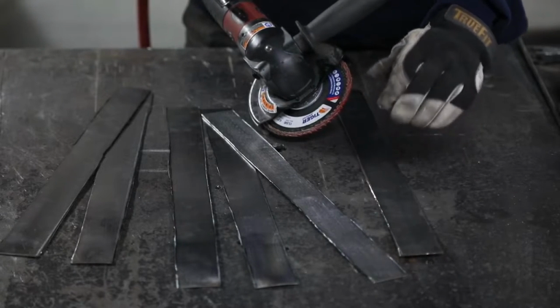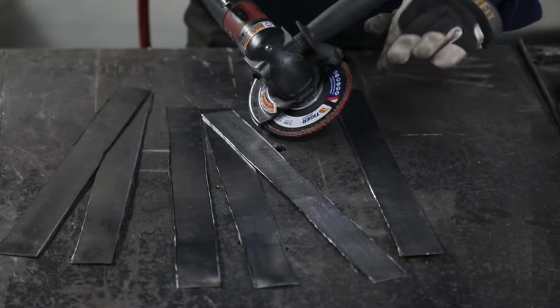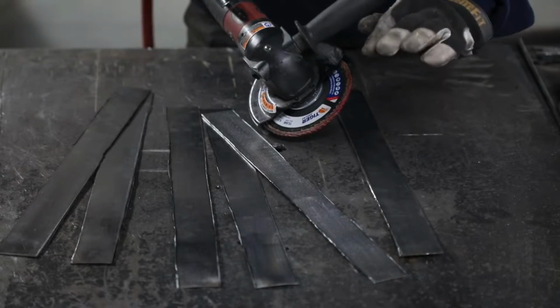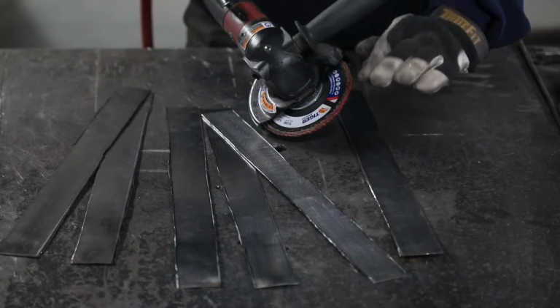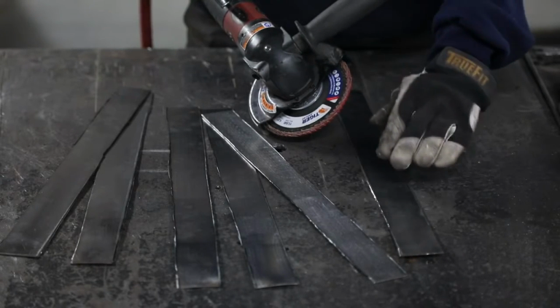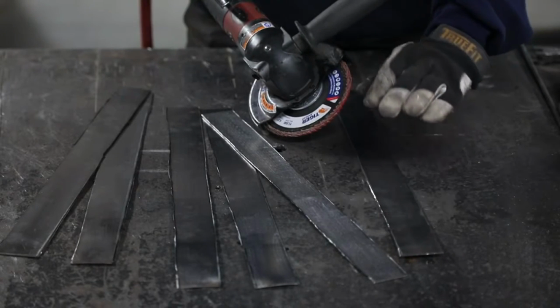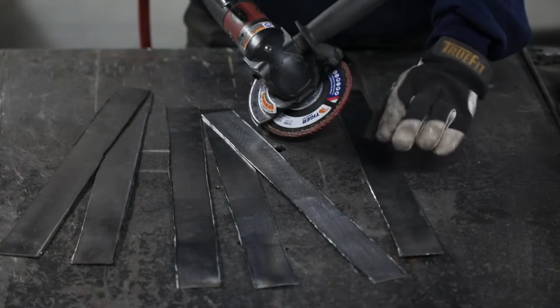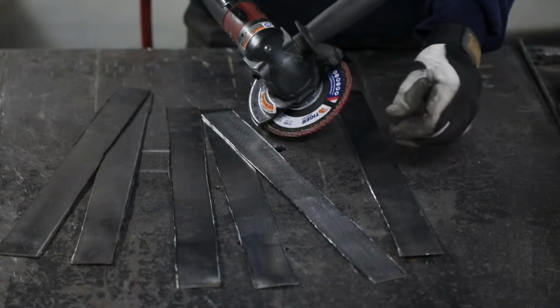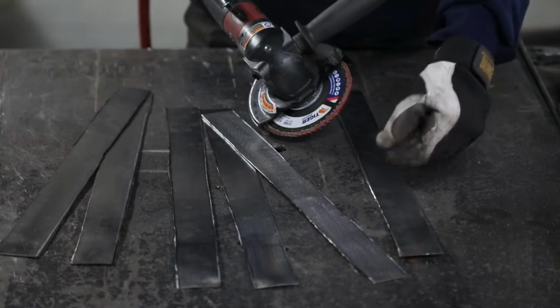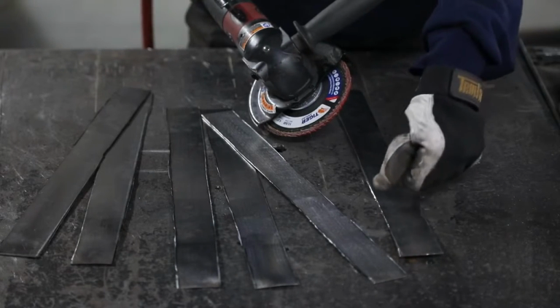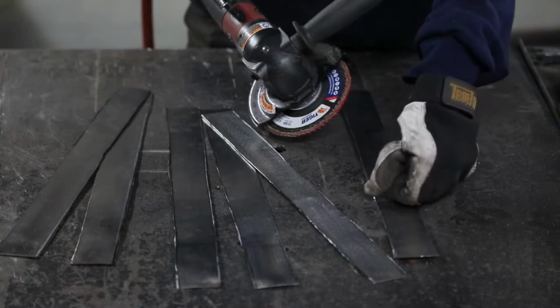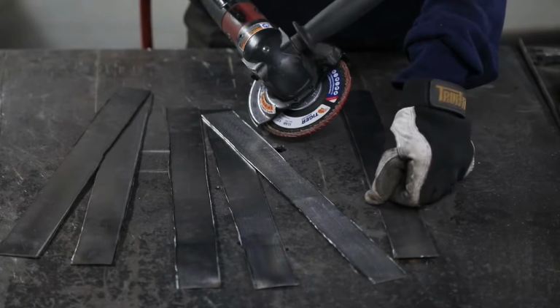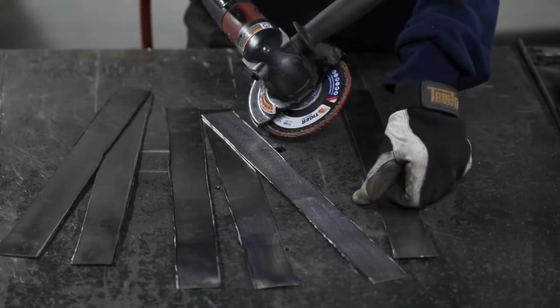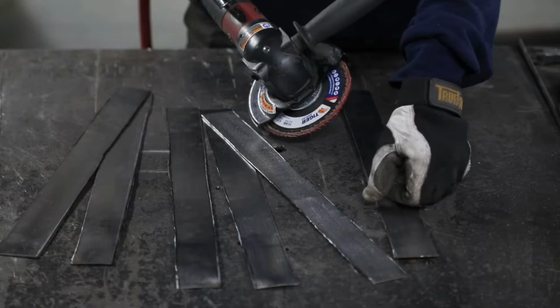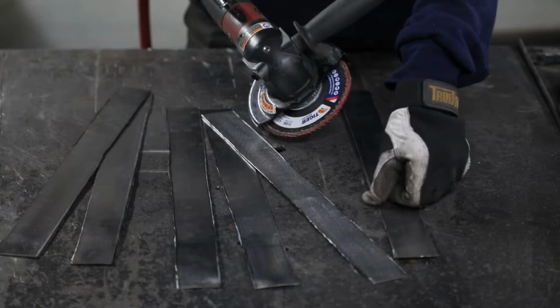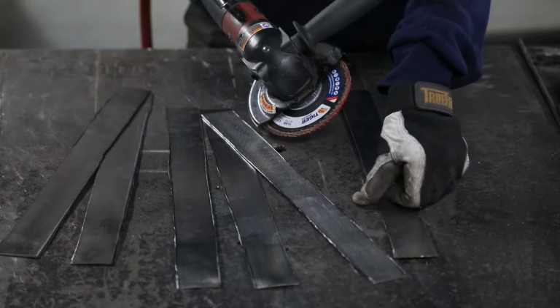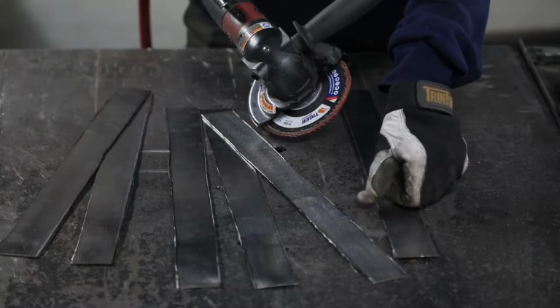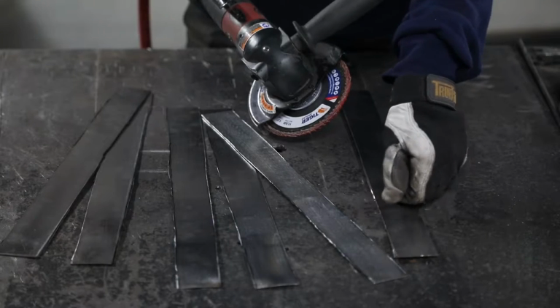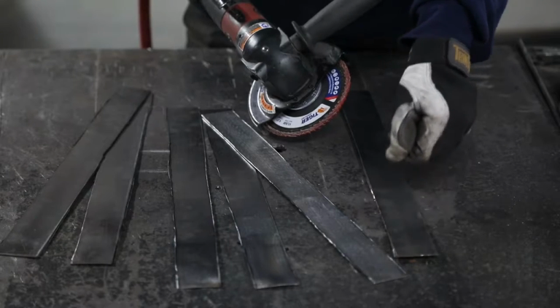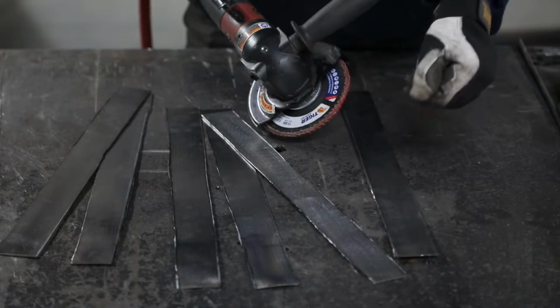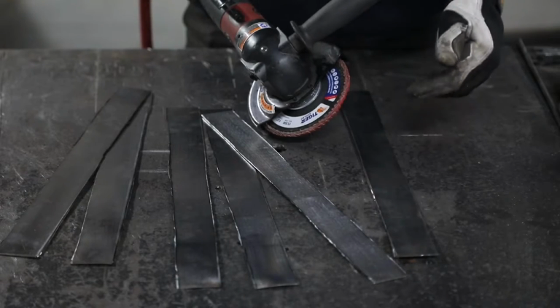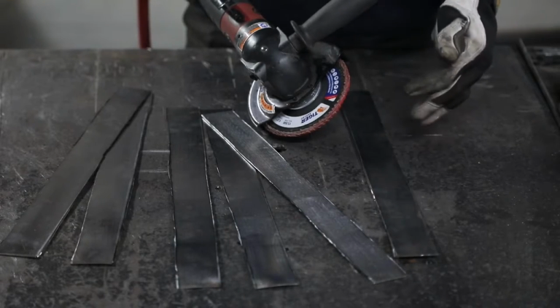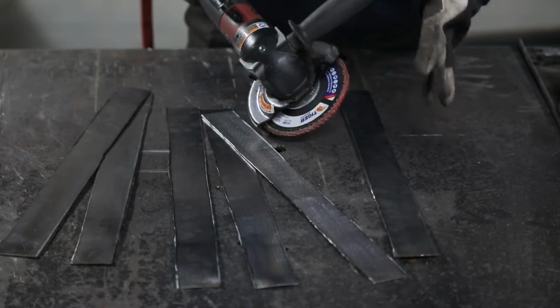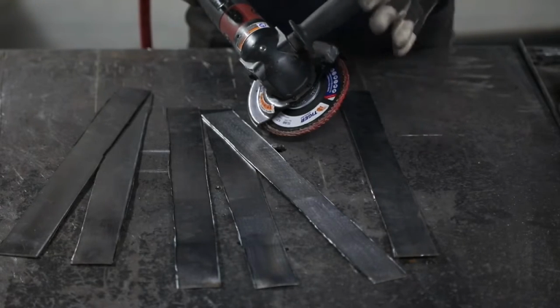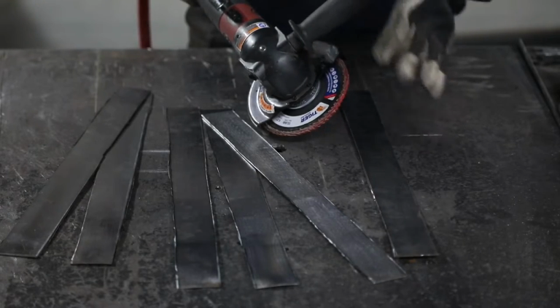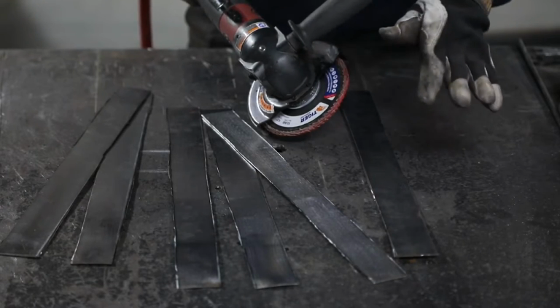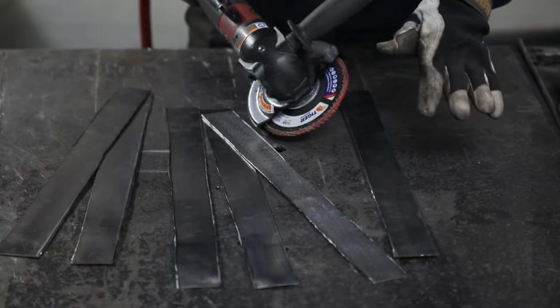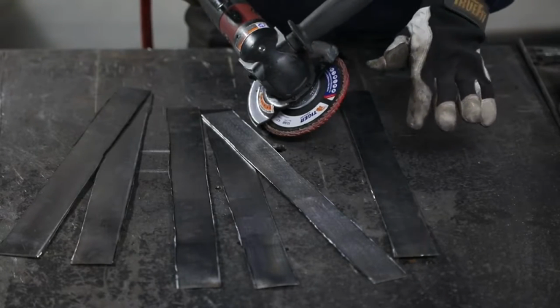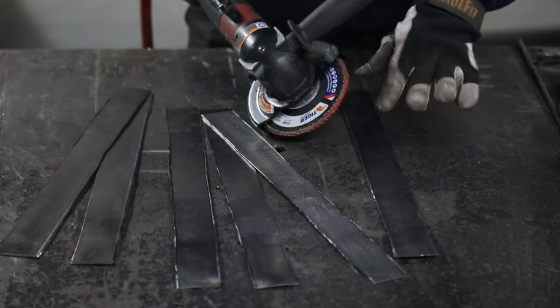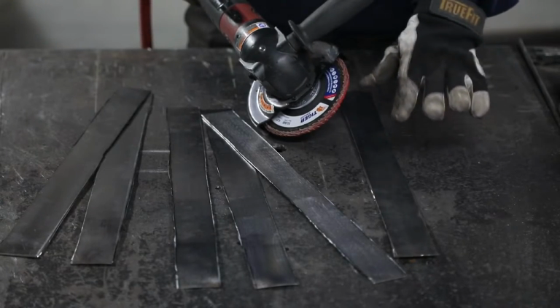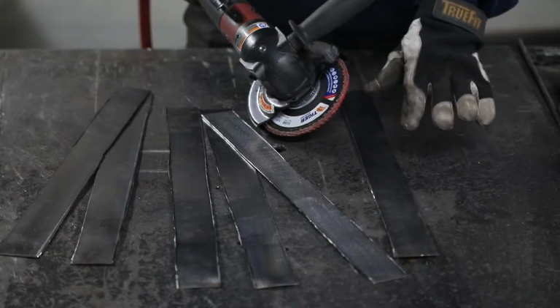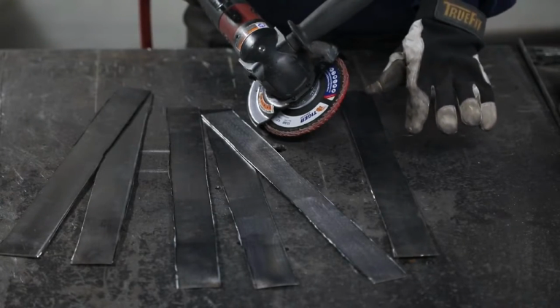The edges should be soft to the touch — you should be able to run your hand over them without getting caught. Be very careful doing this.